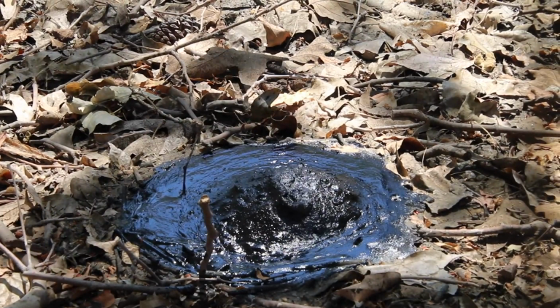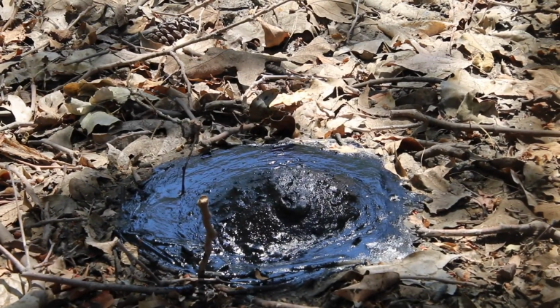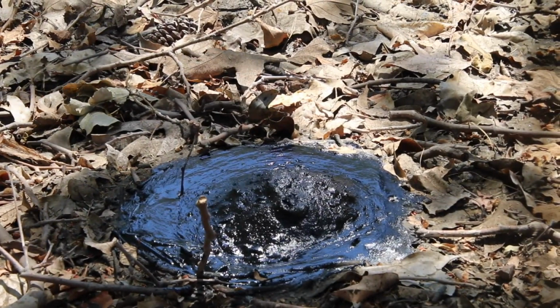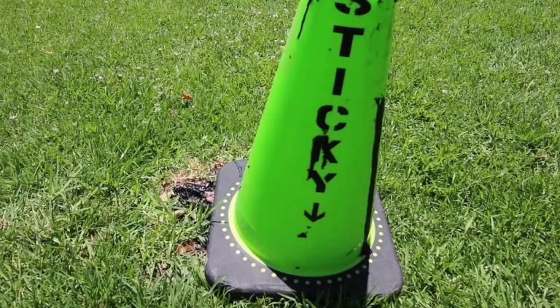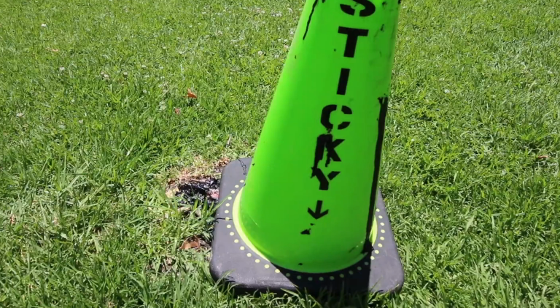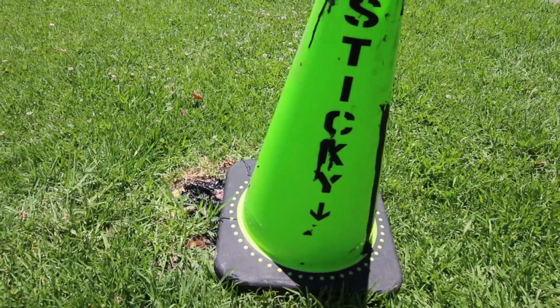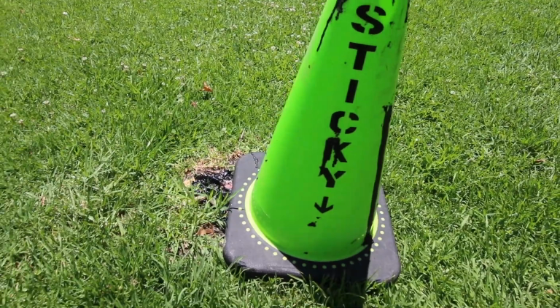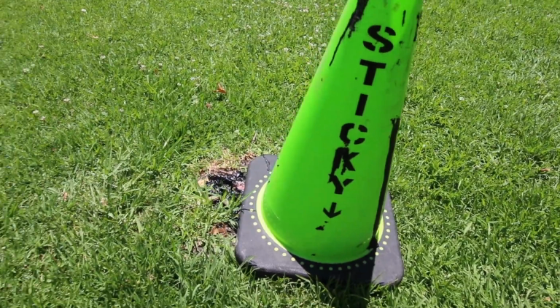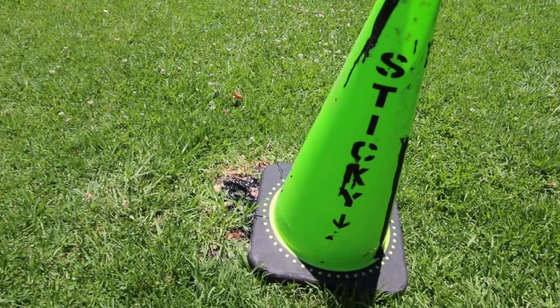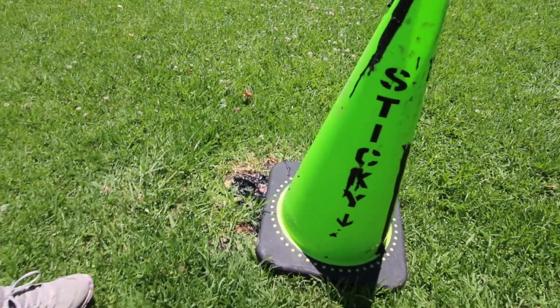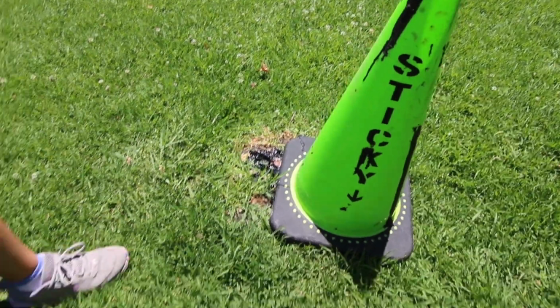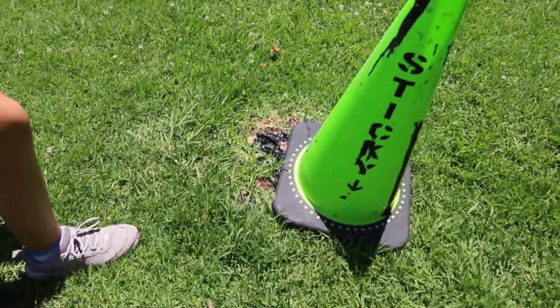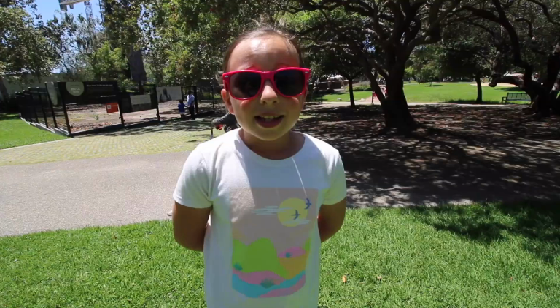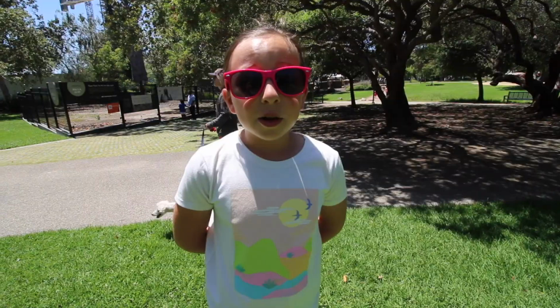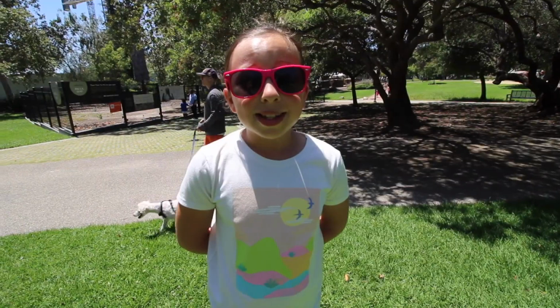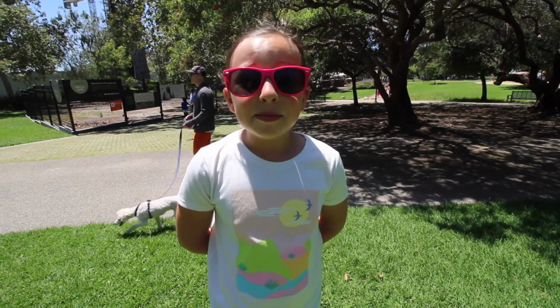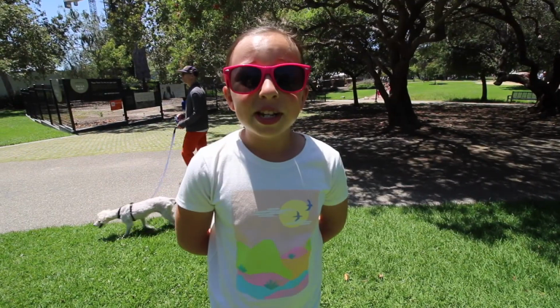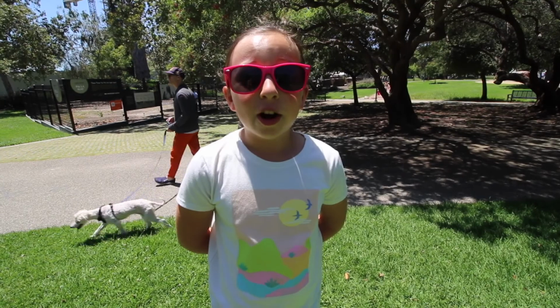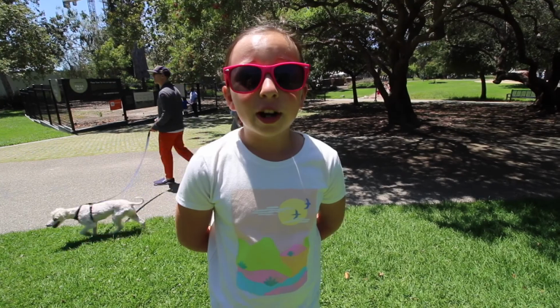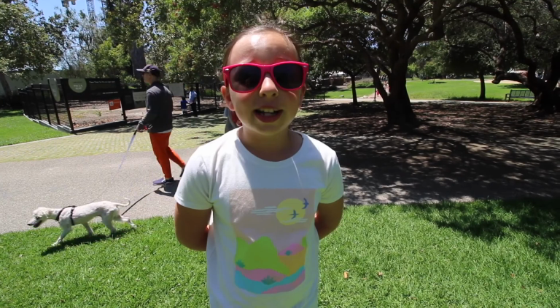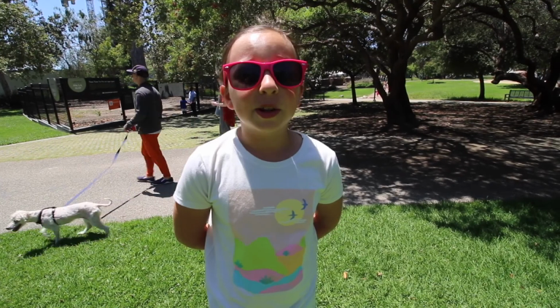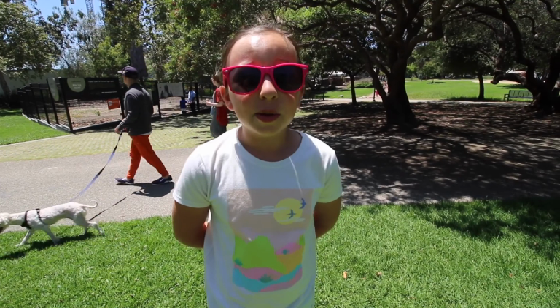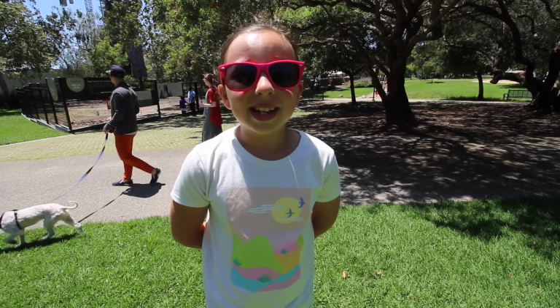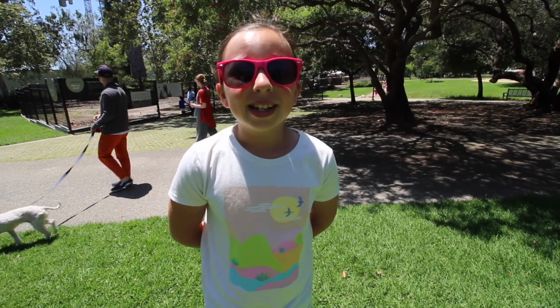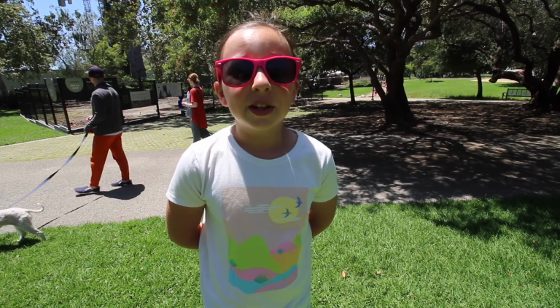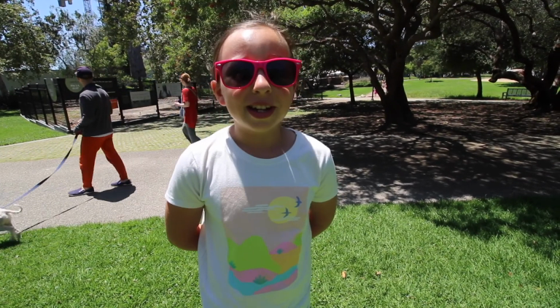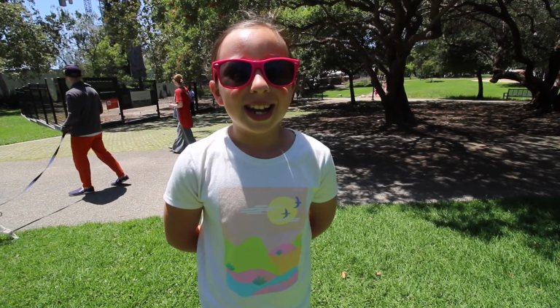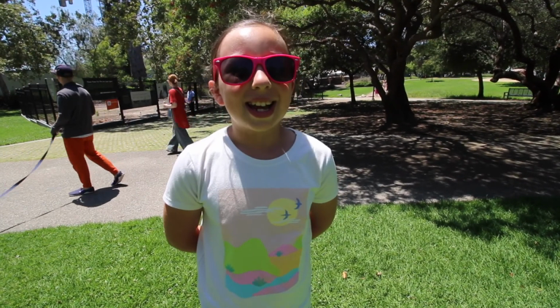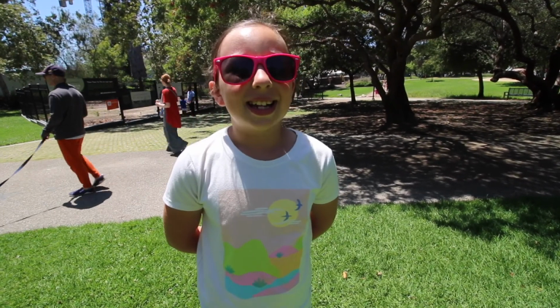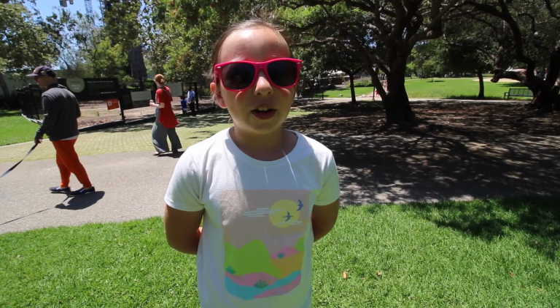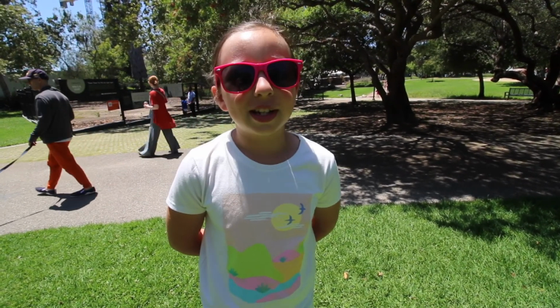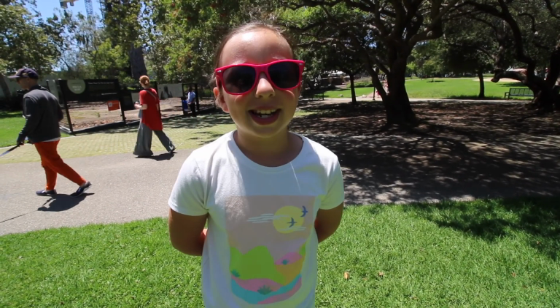I like that the cone says 'sticky.' So instead of being hard, it's ooey, gooey, and very sticky.